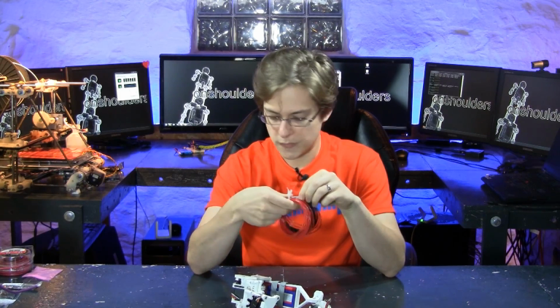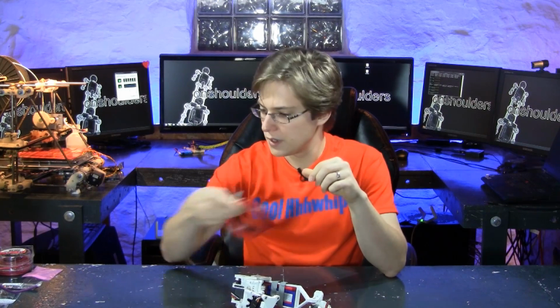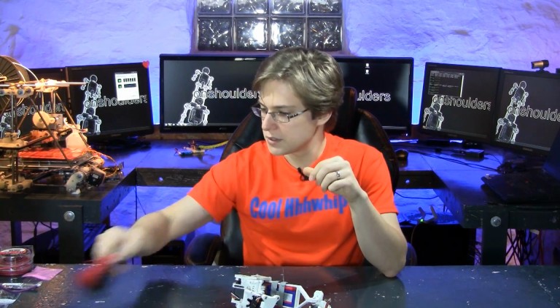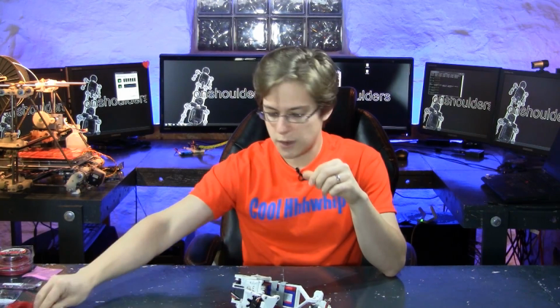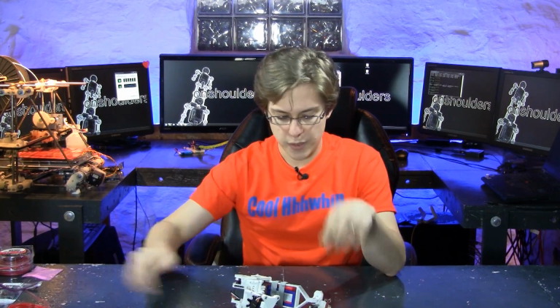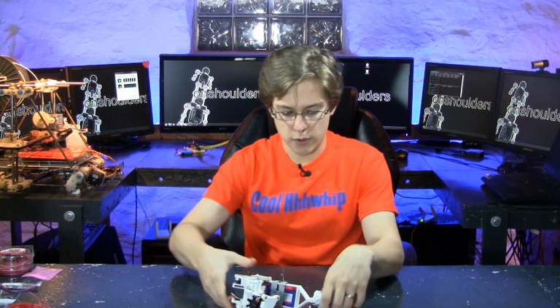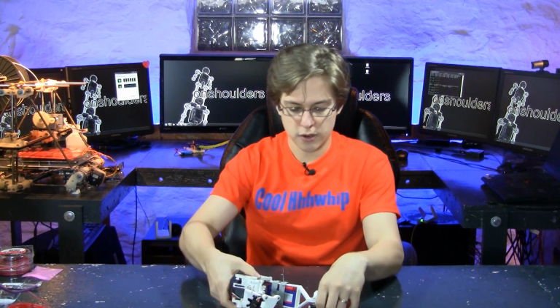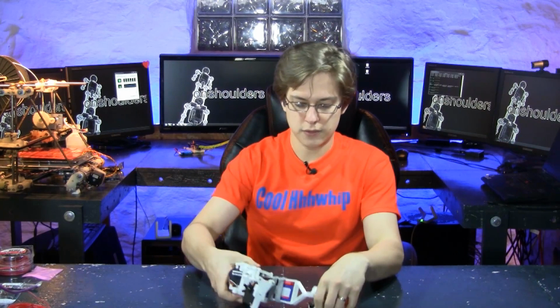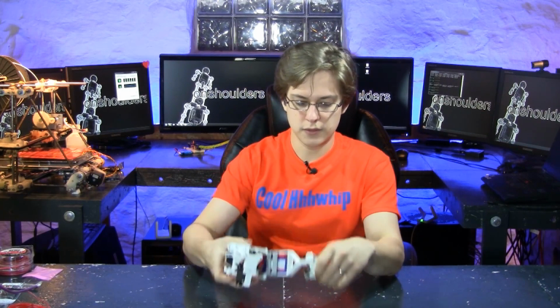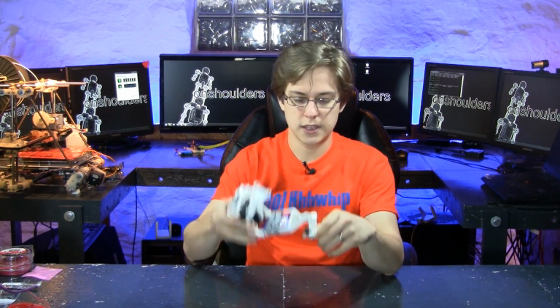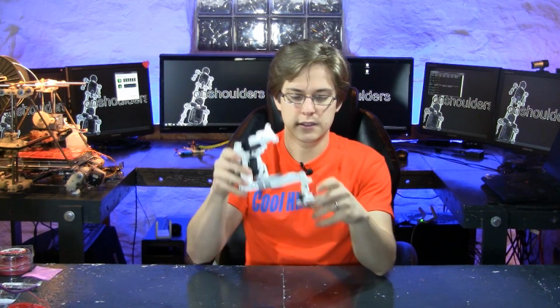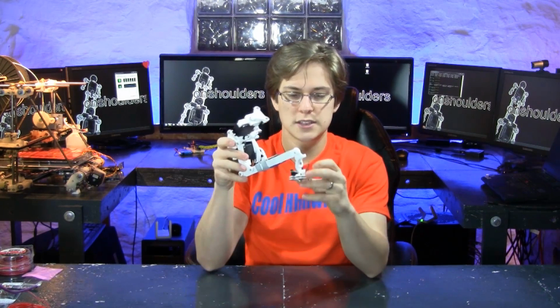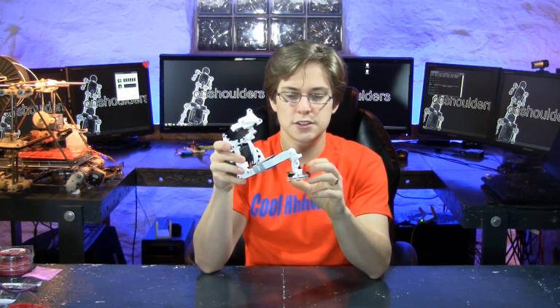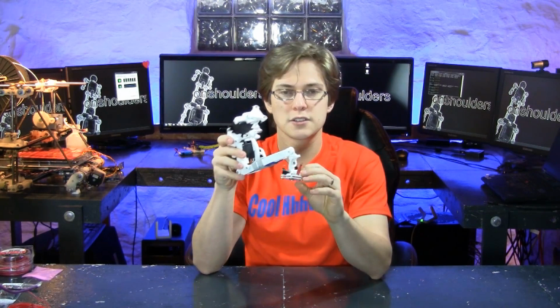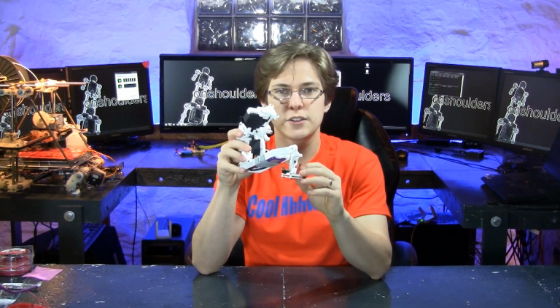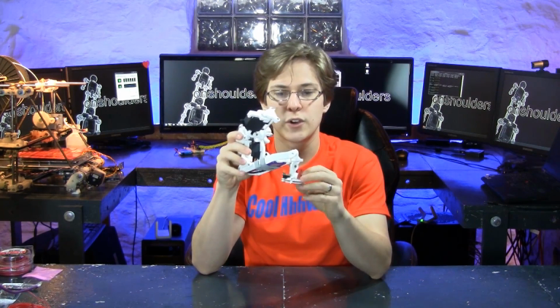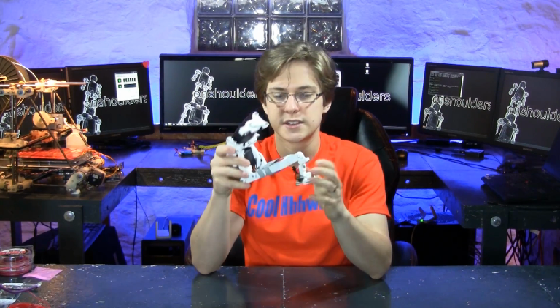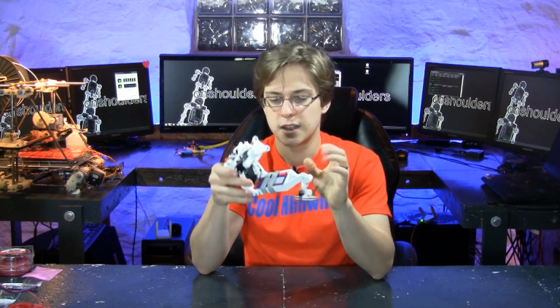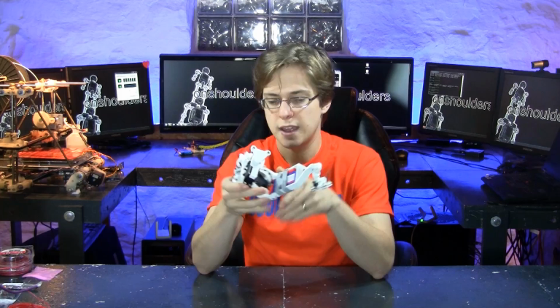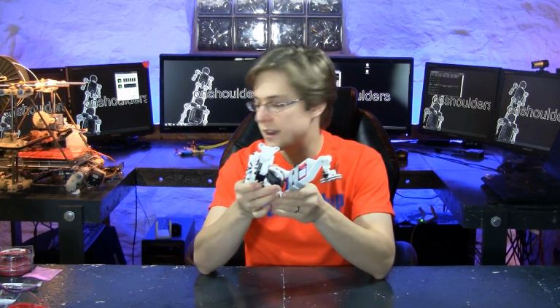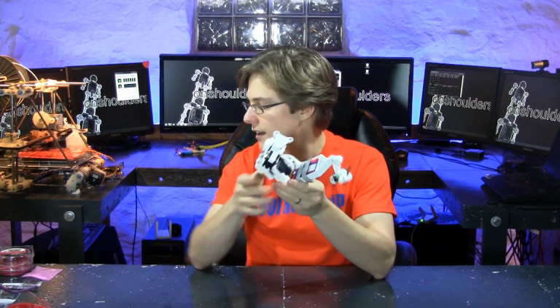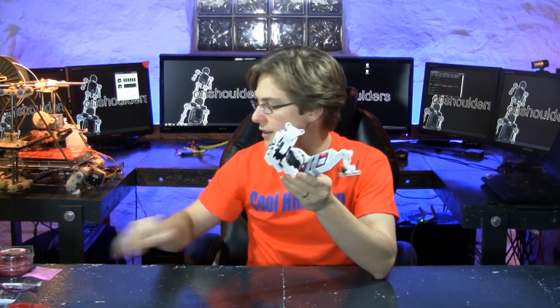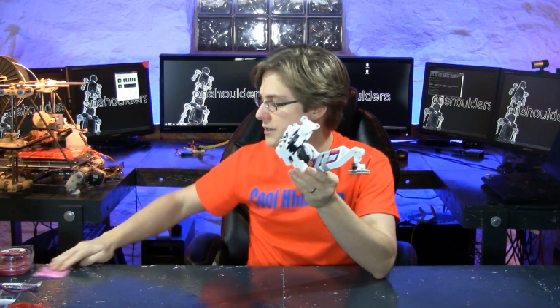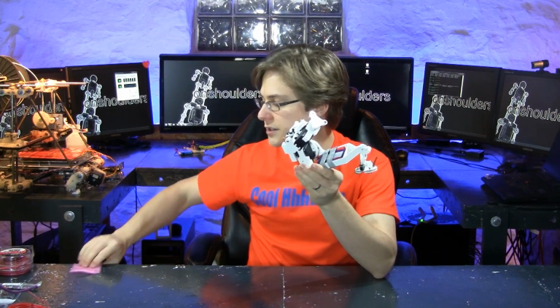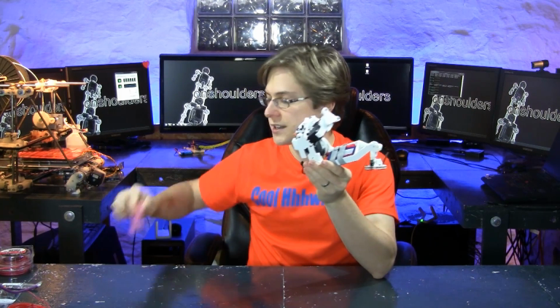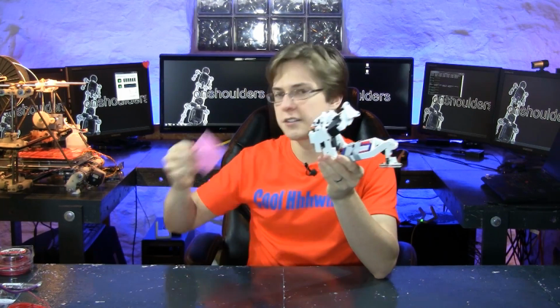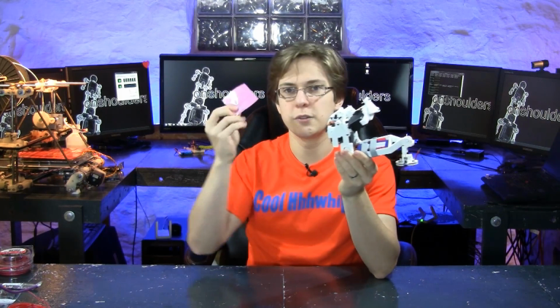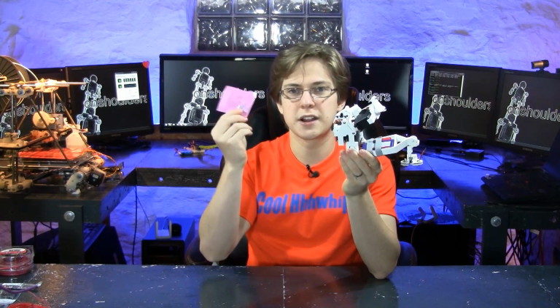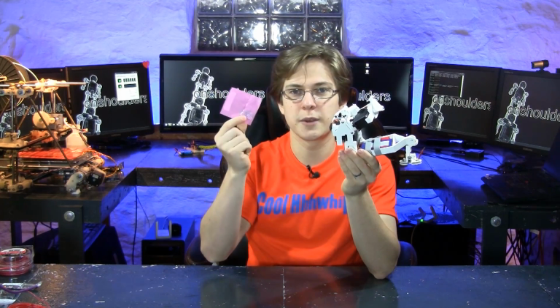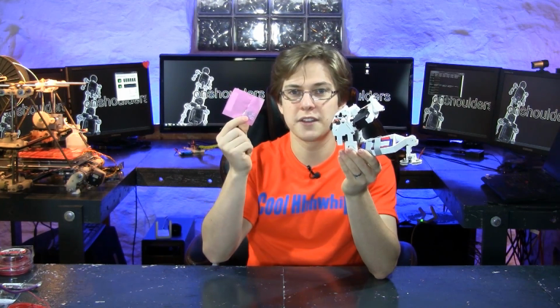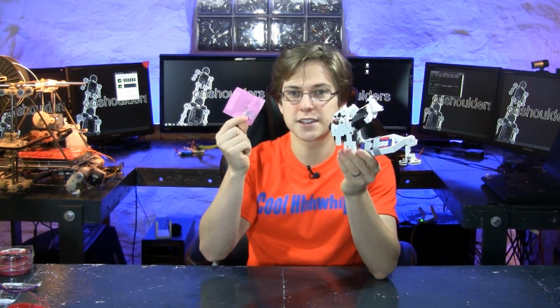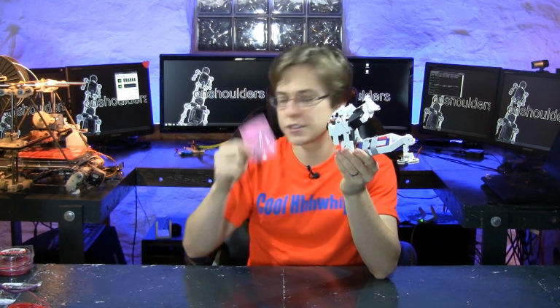That will power the sensors in the foot and another mystery sensor that we'll be talking about in the next episode.